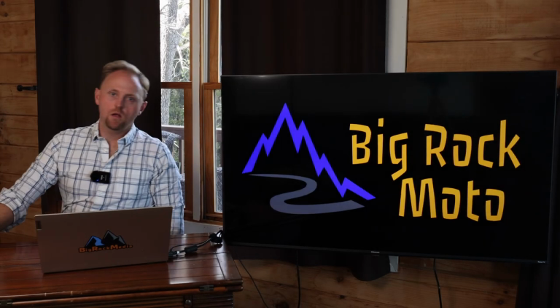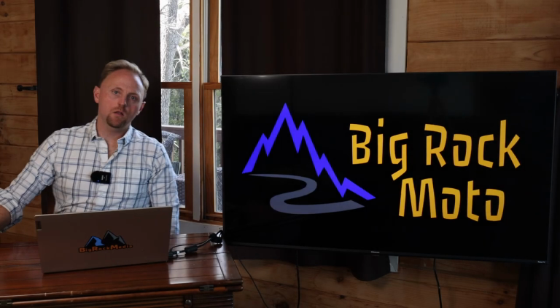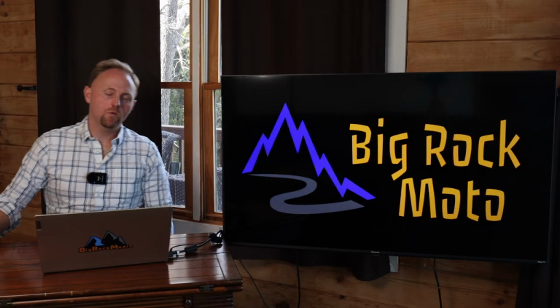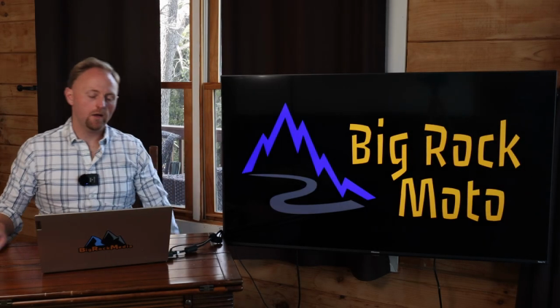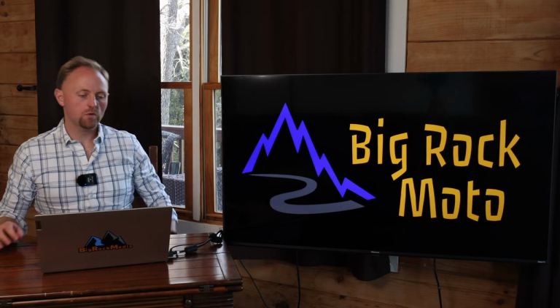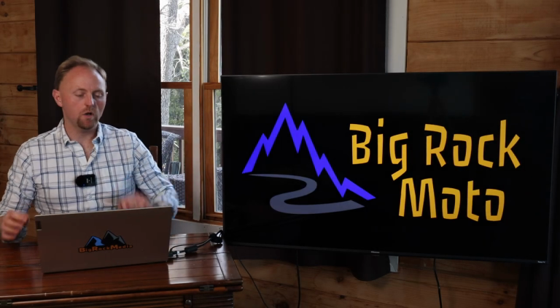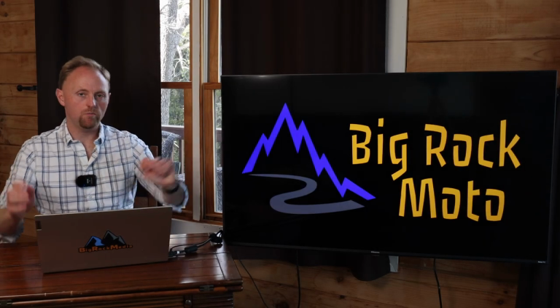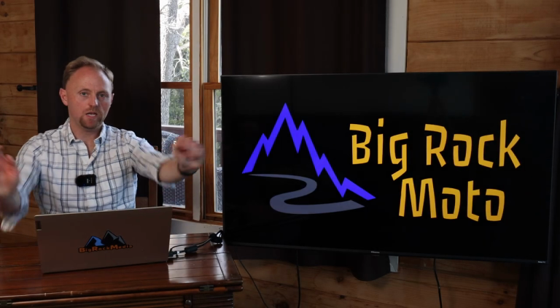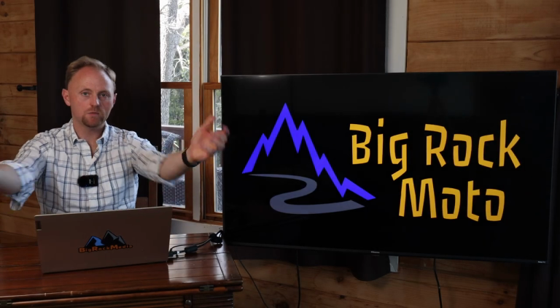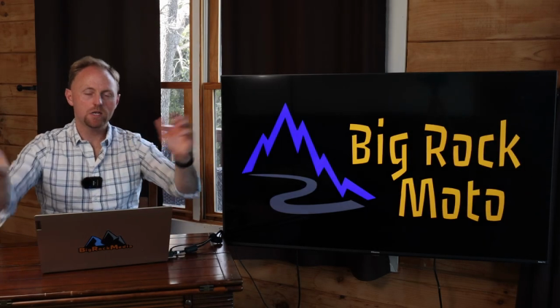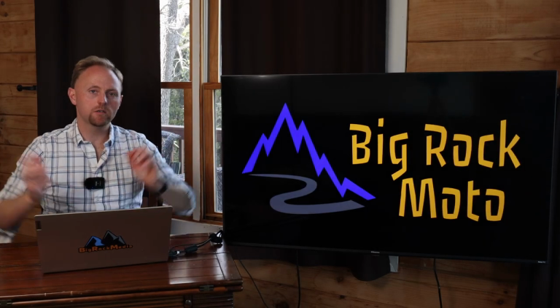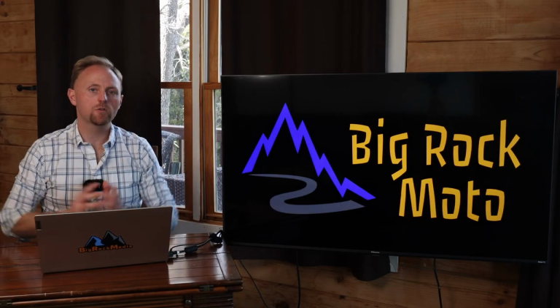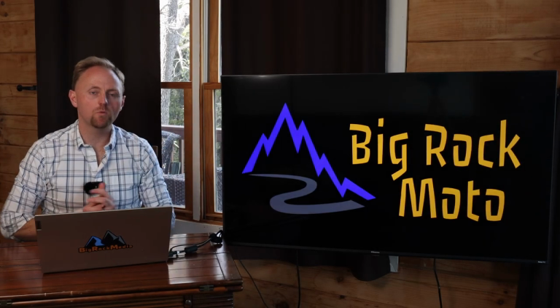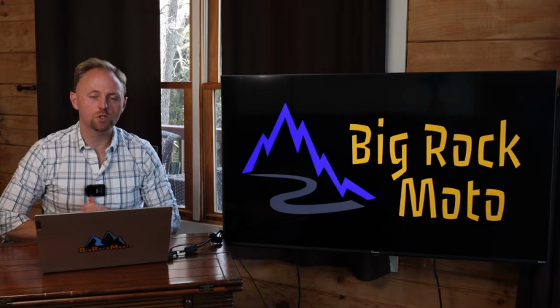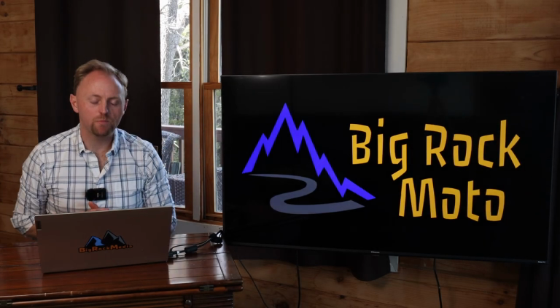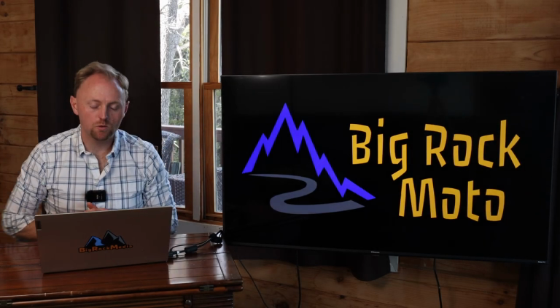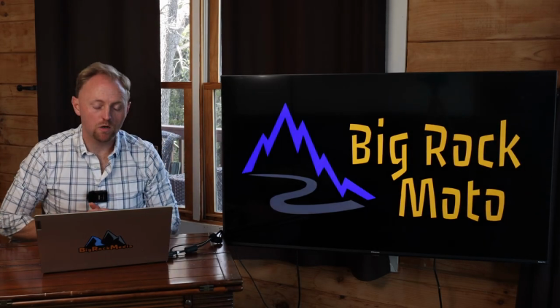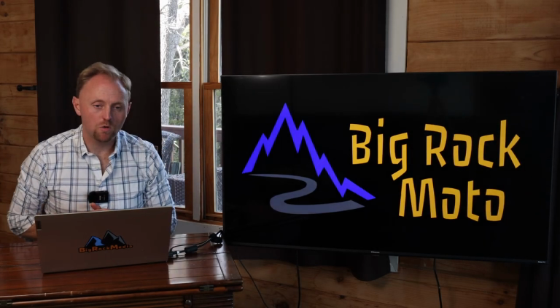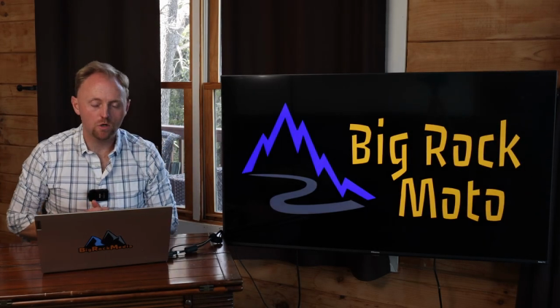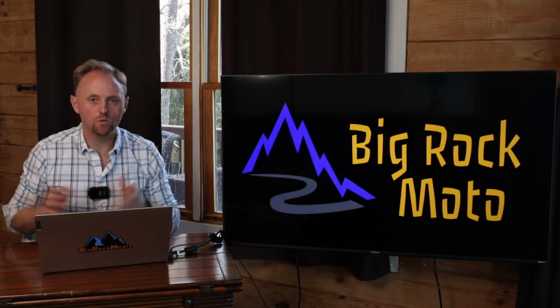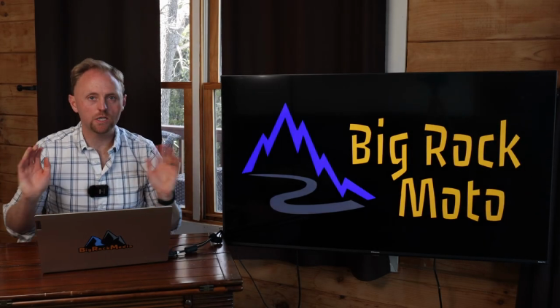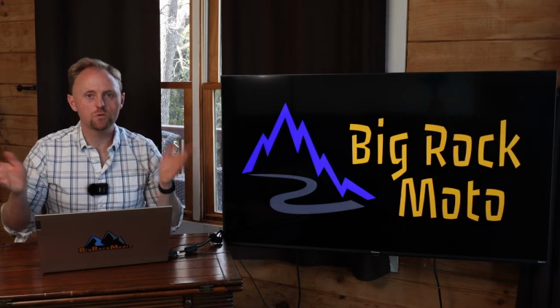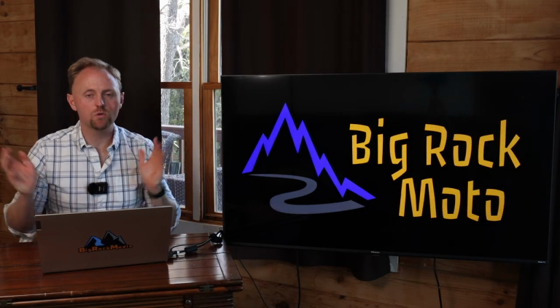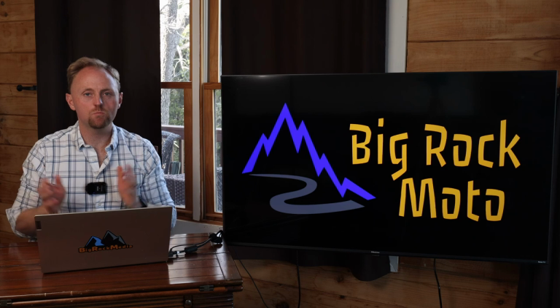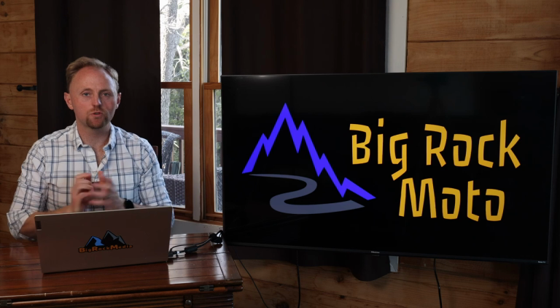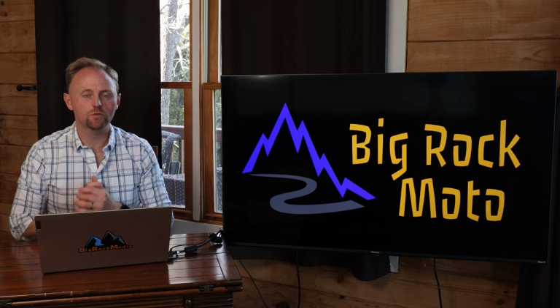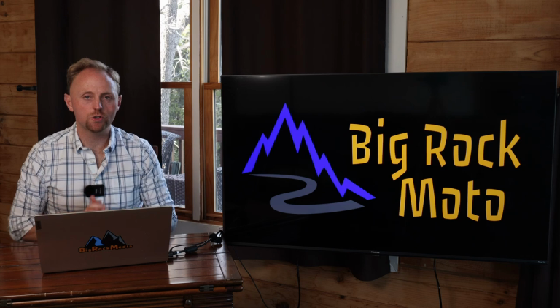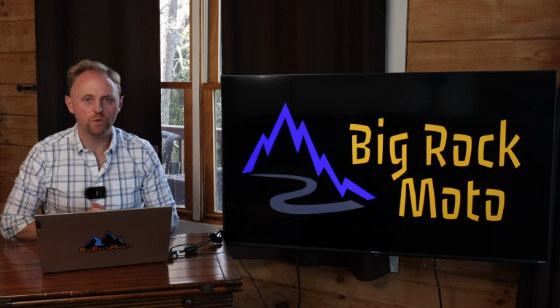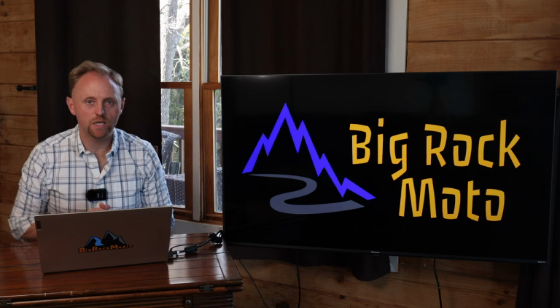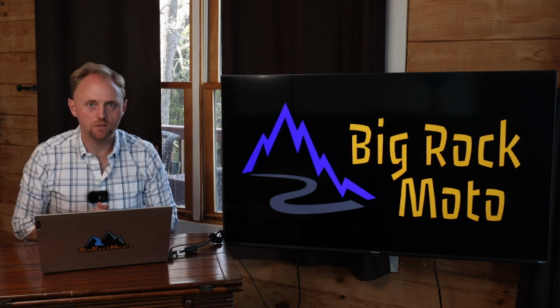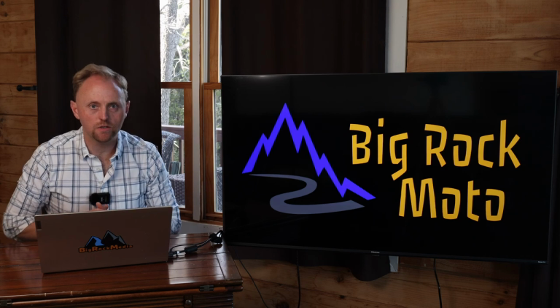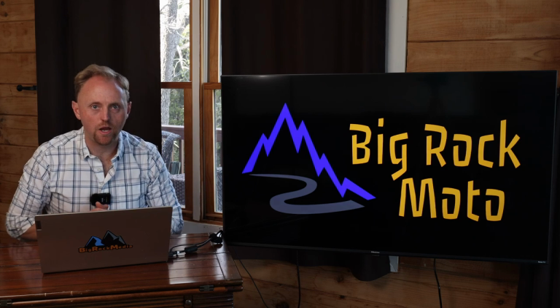Hello everyone, my name is Ian, you're watching Big Rock Moto, and thank you so much for tuning in today.